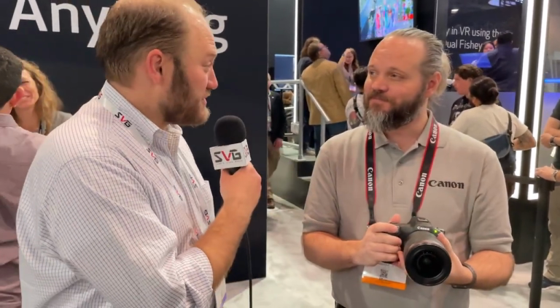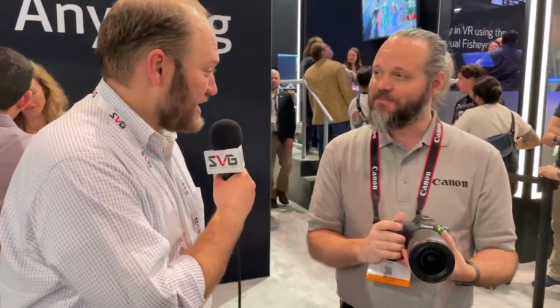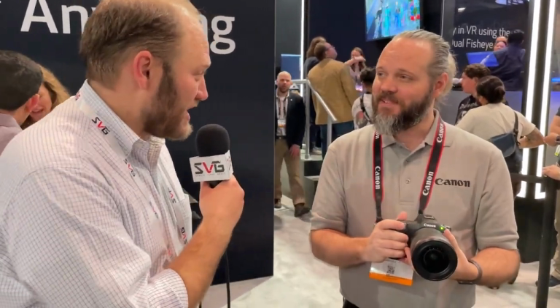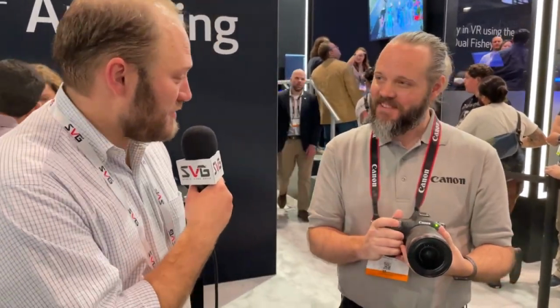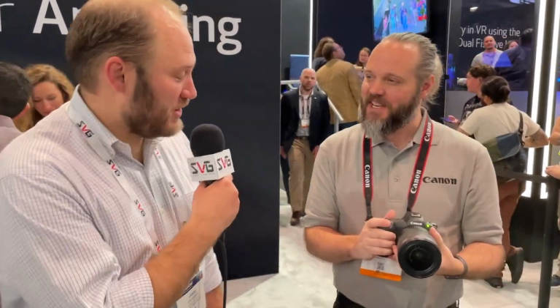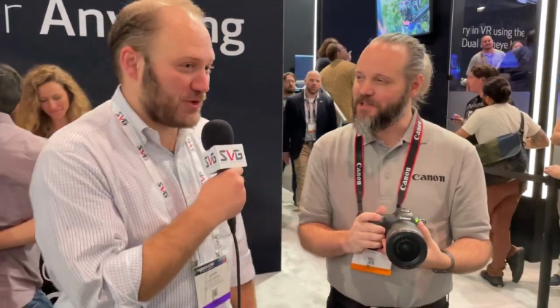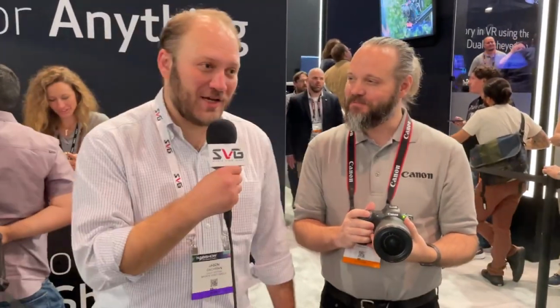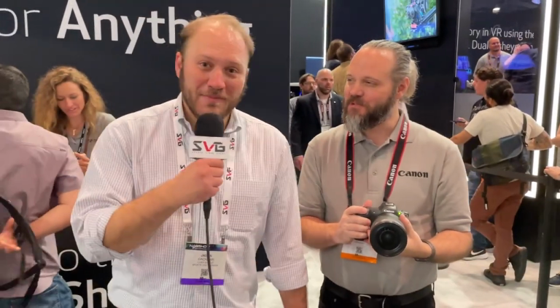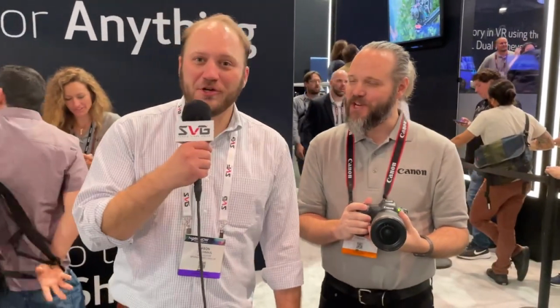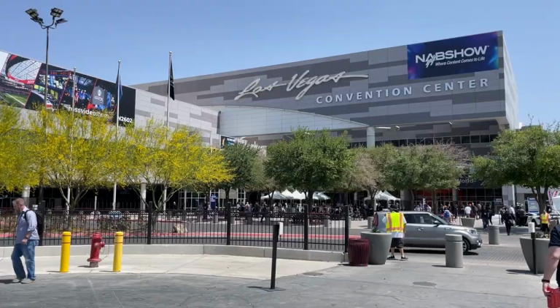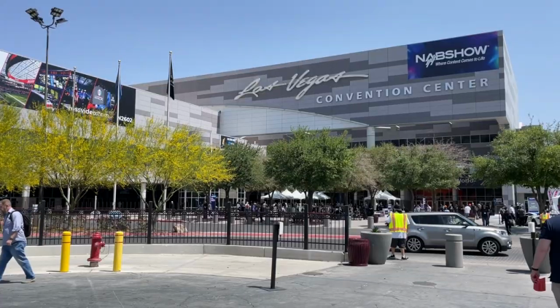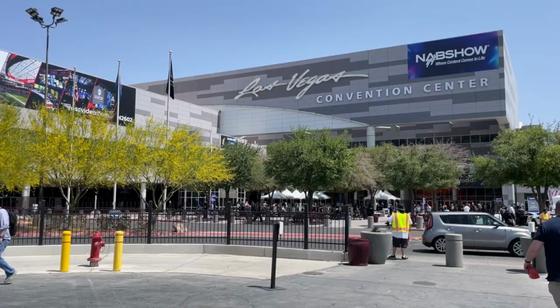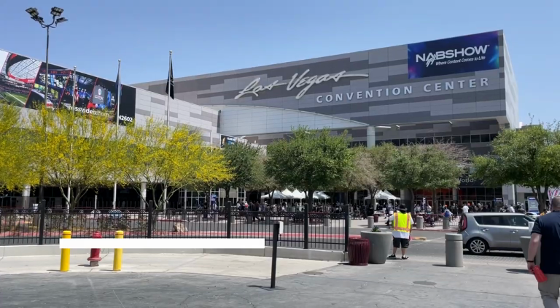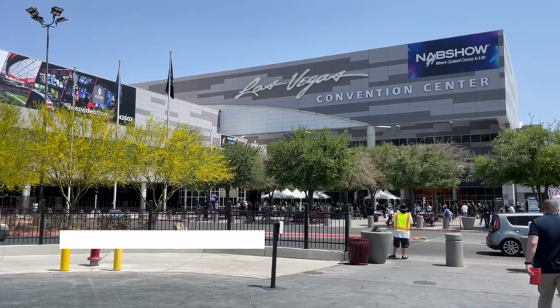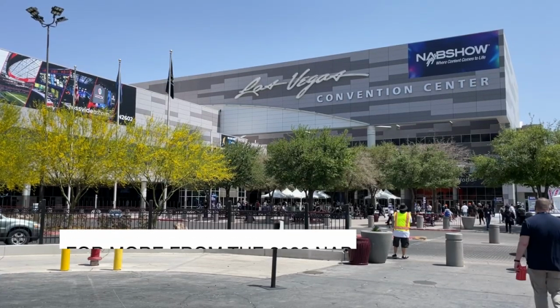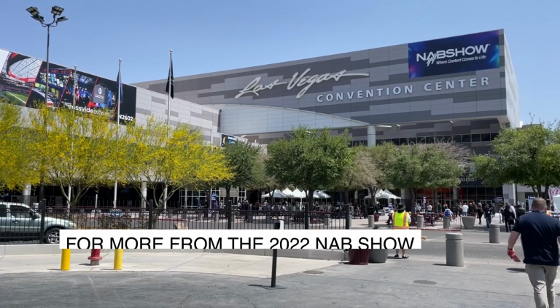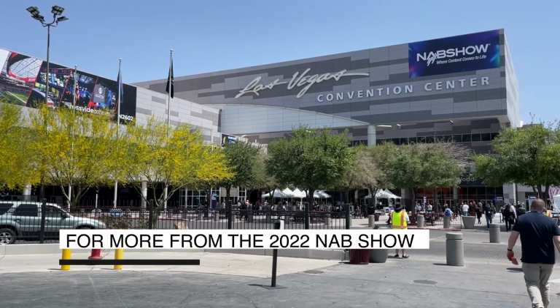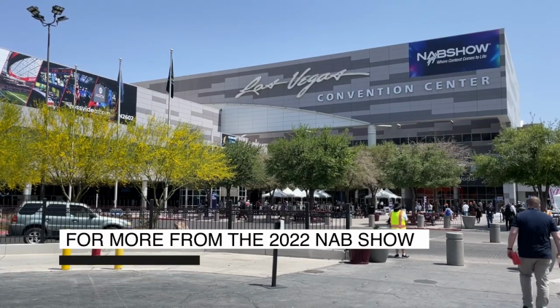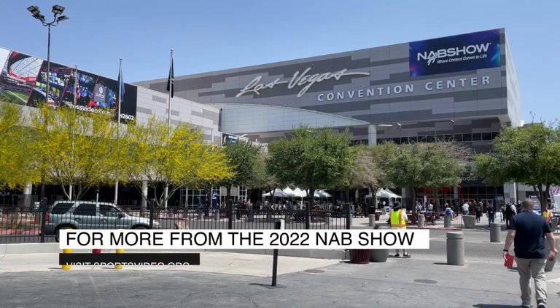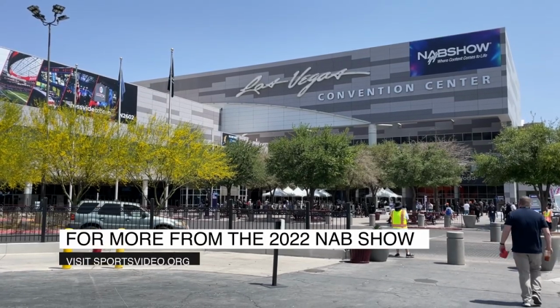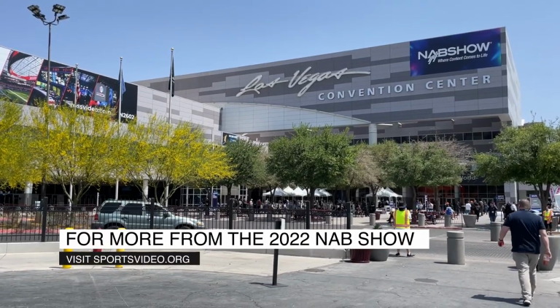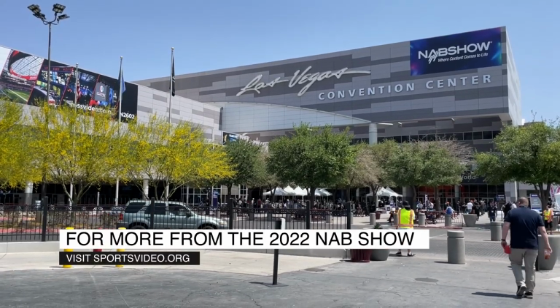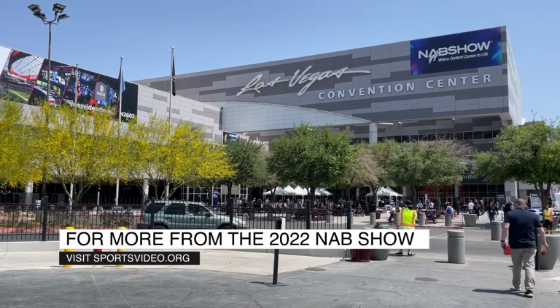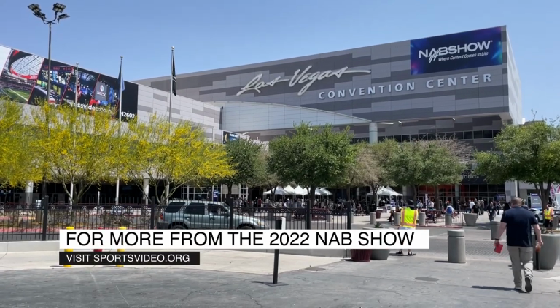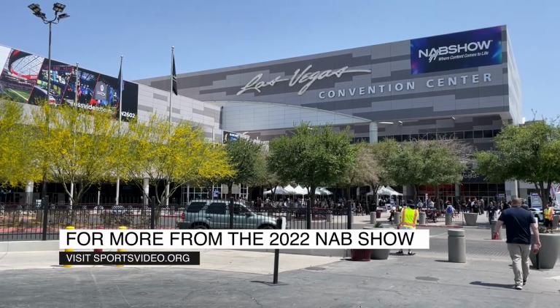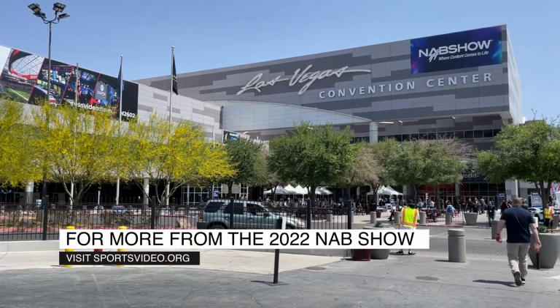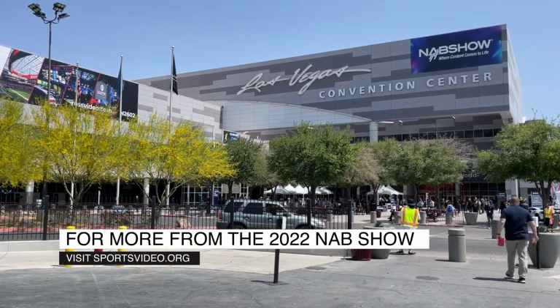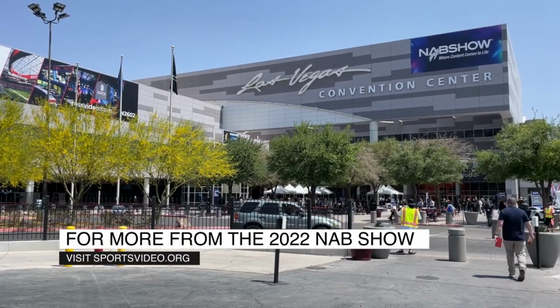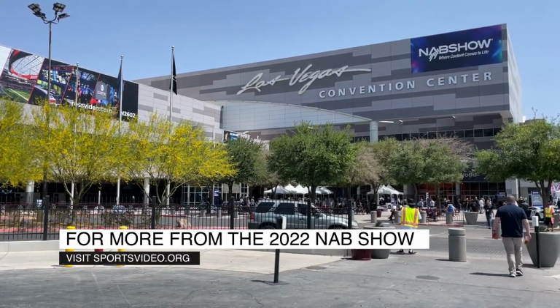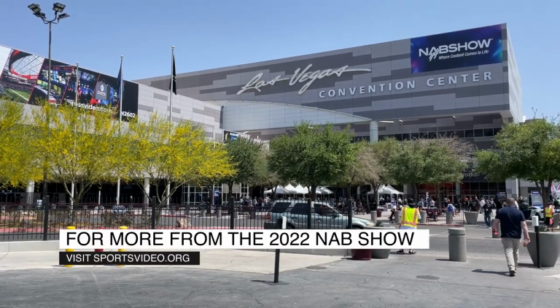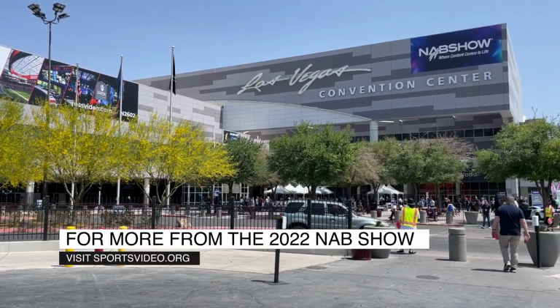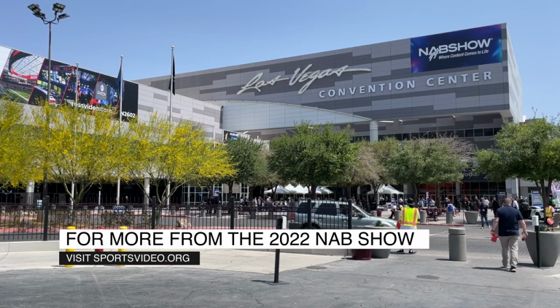Ryan, thanks for taking the time. Really appreciate it. Make sure to stop by the Canon booth and get a look at the R5C — Canon's latest video-first DSLR.